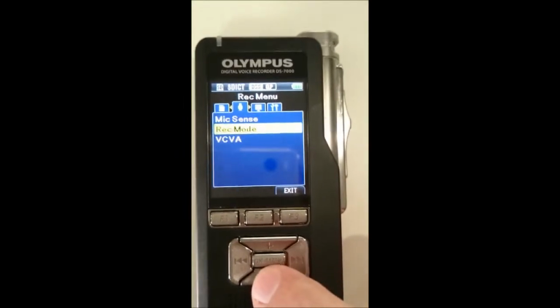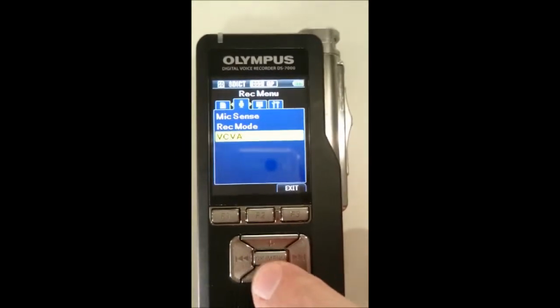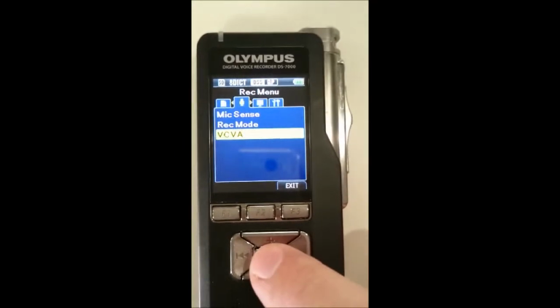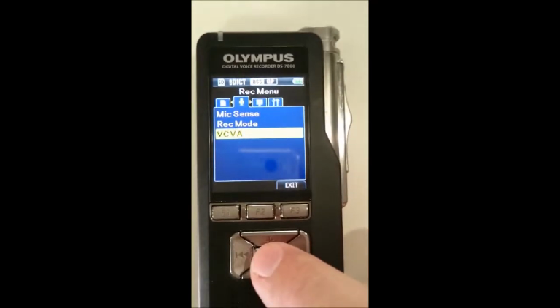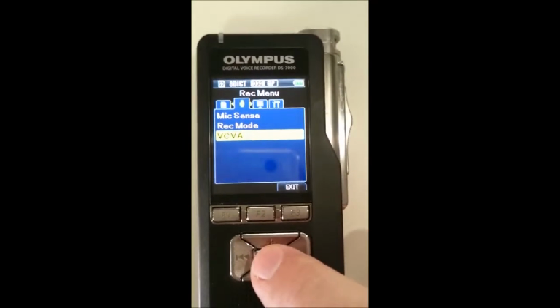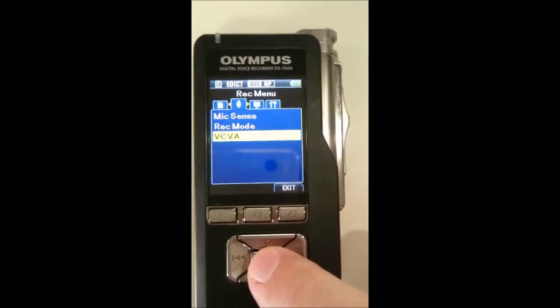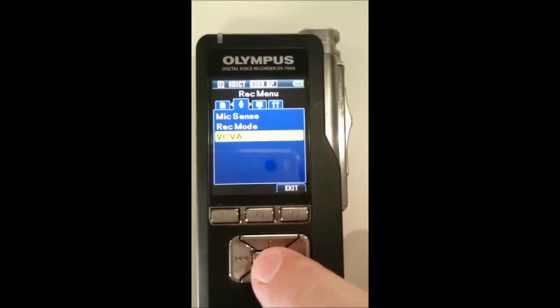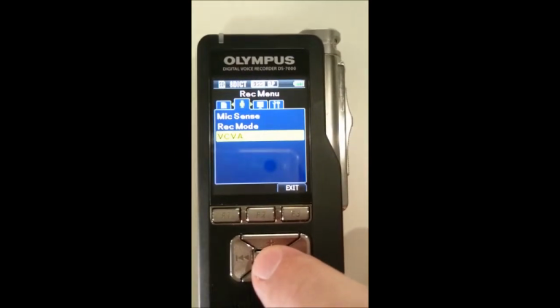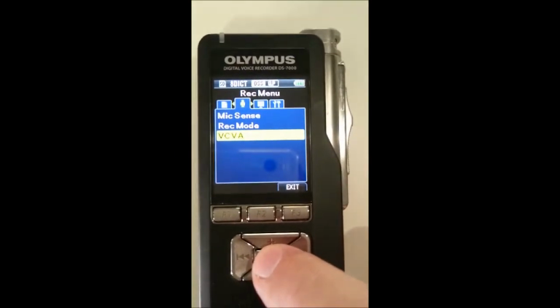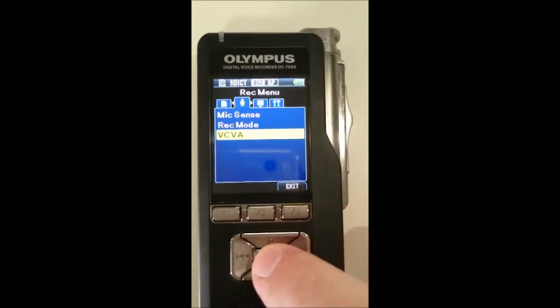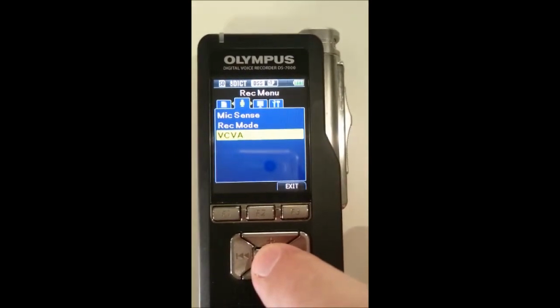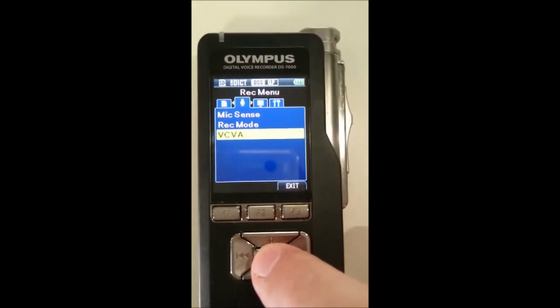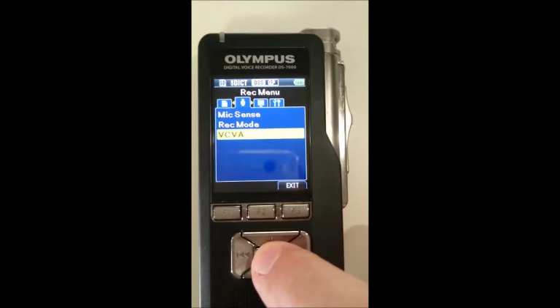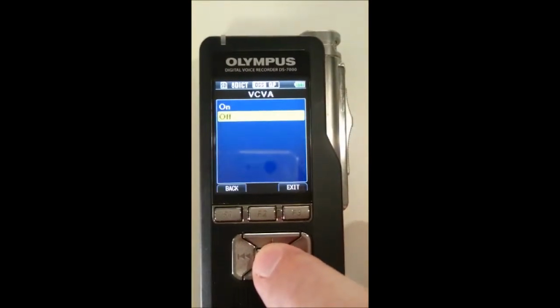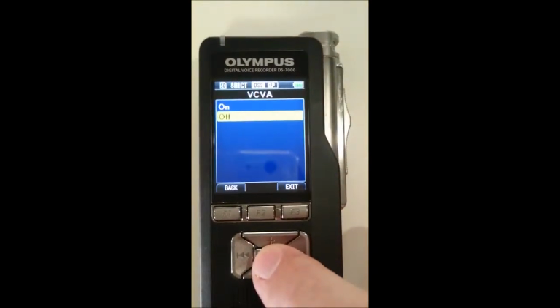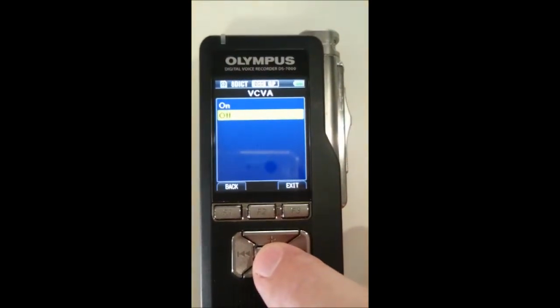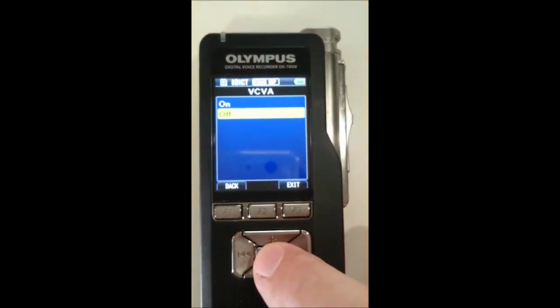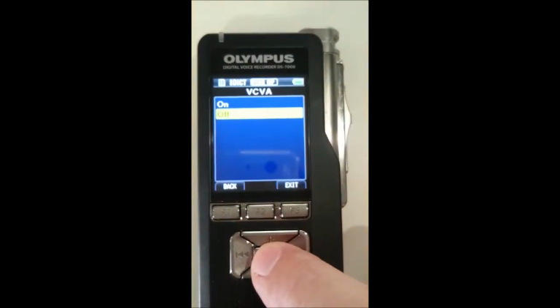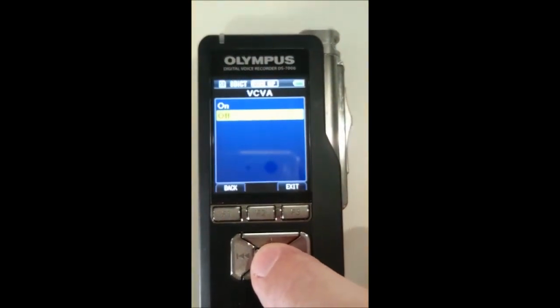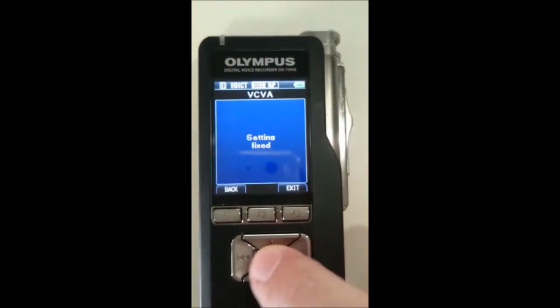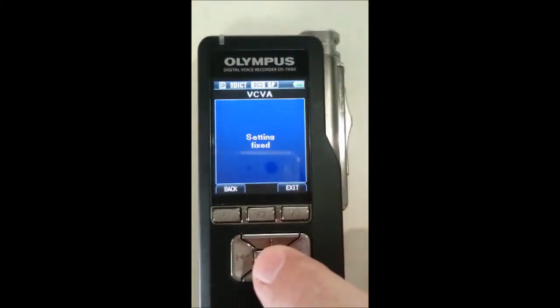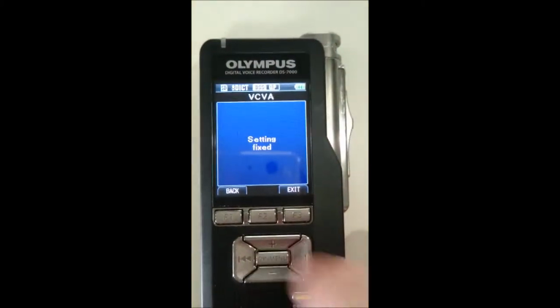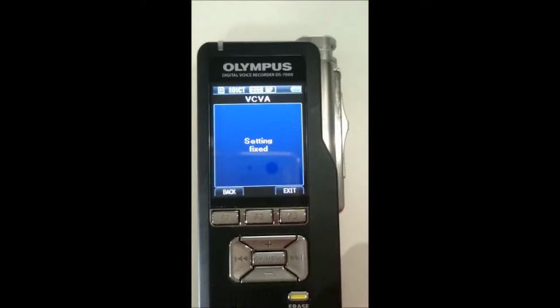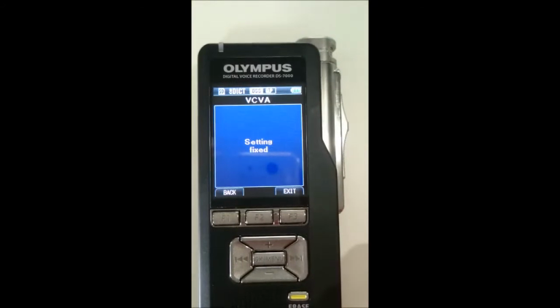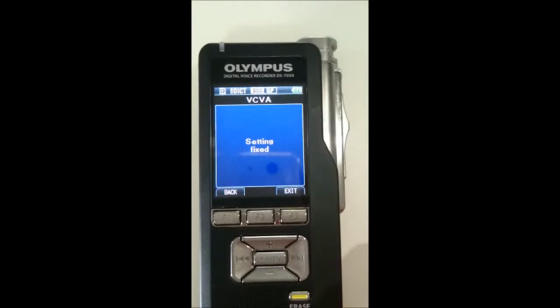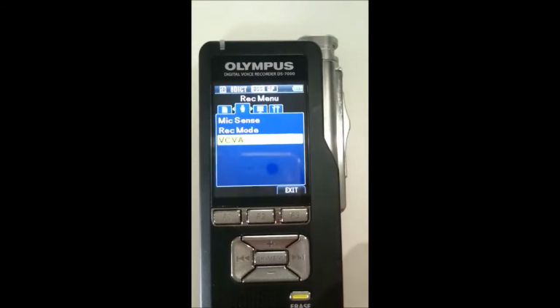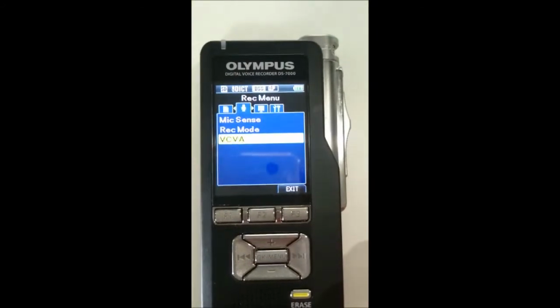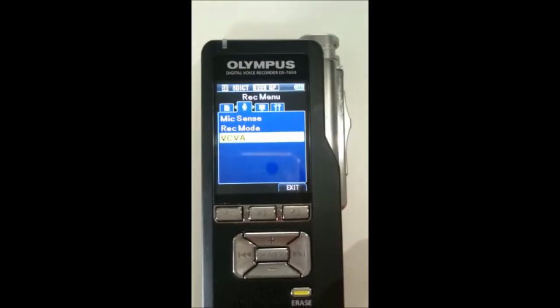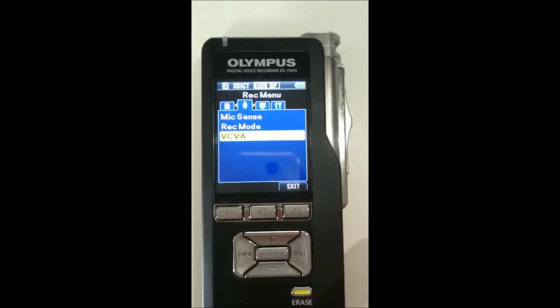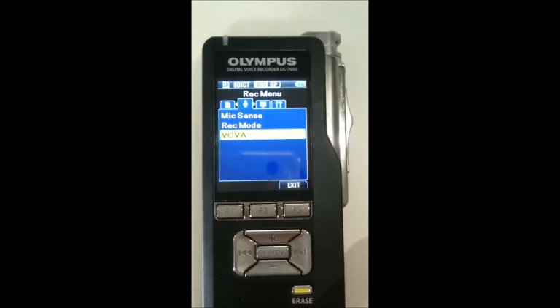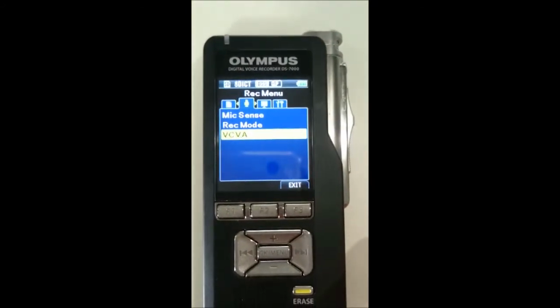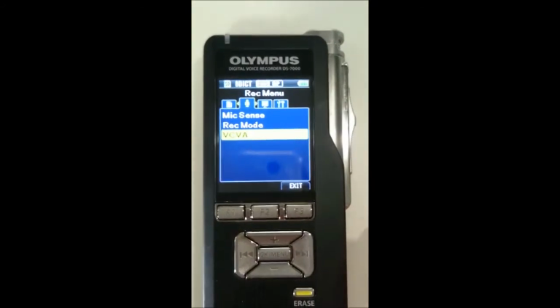And last but not least, VCVA, which is automatic recording — we want that off. And now your recorder is set for Dragon.